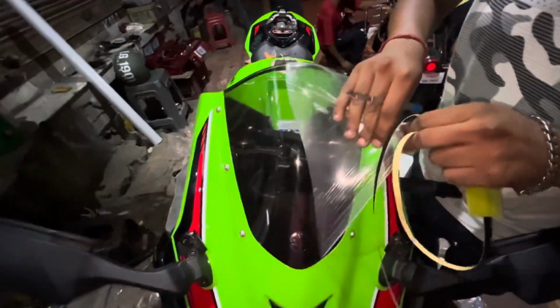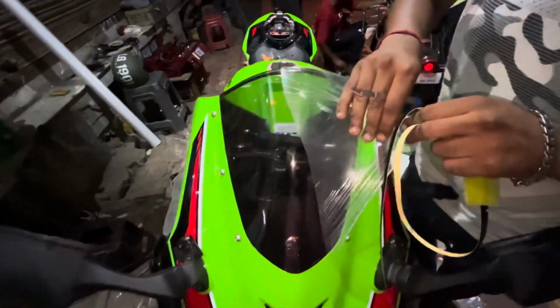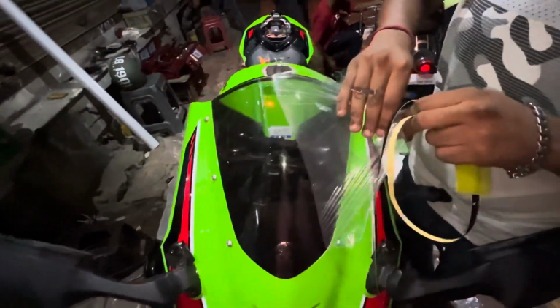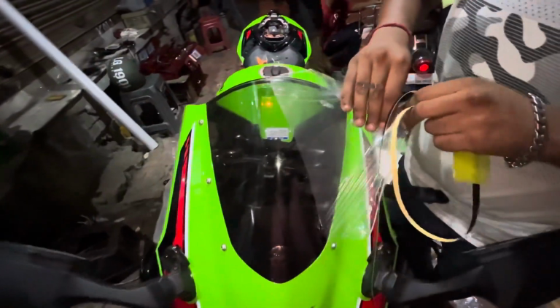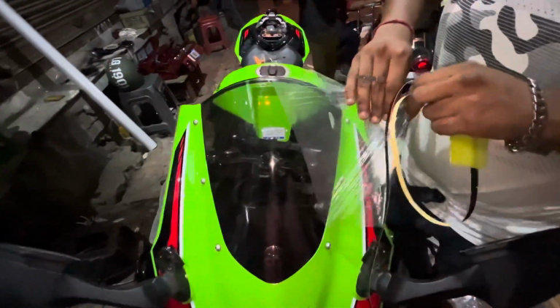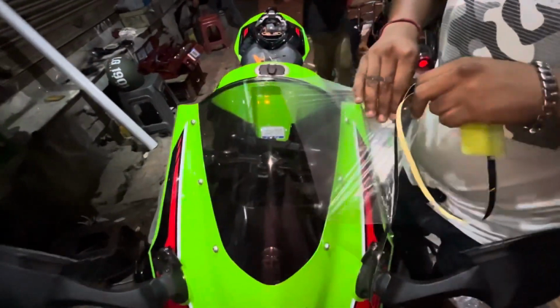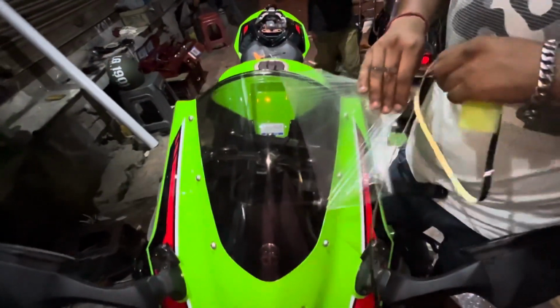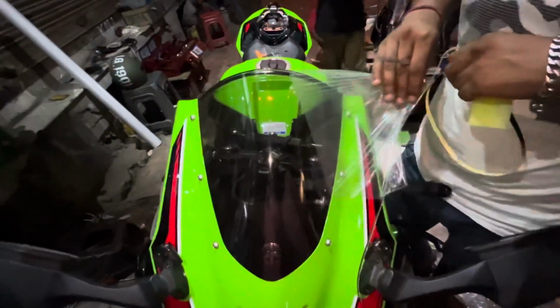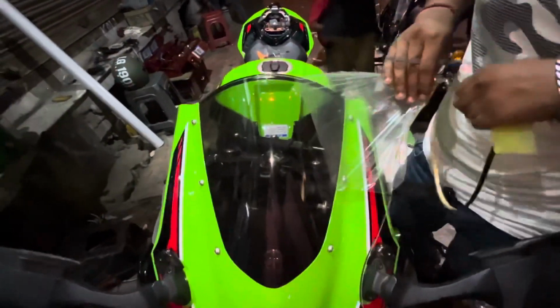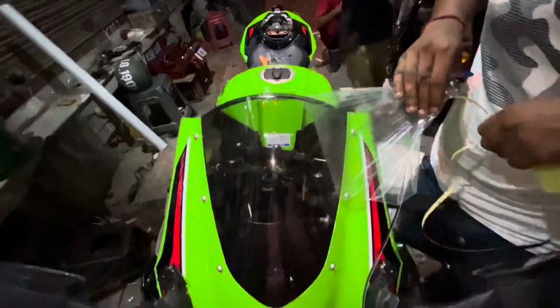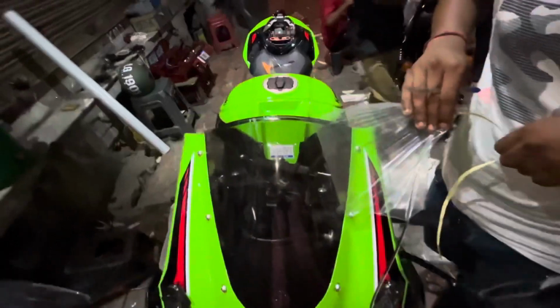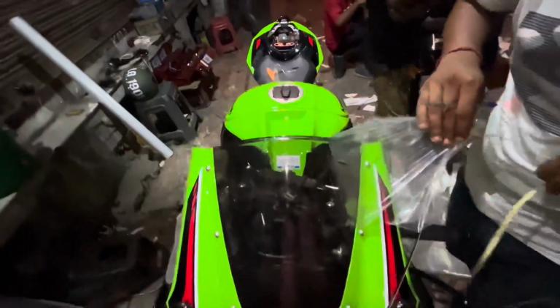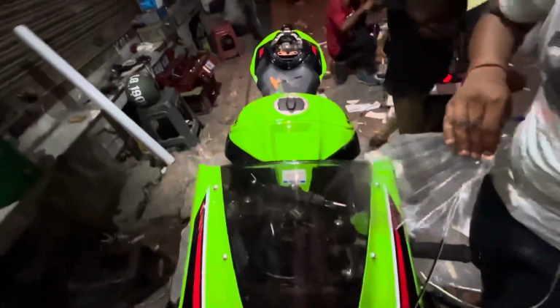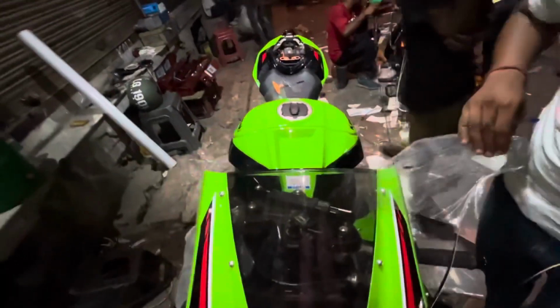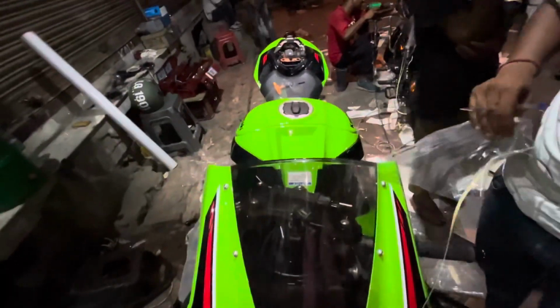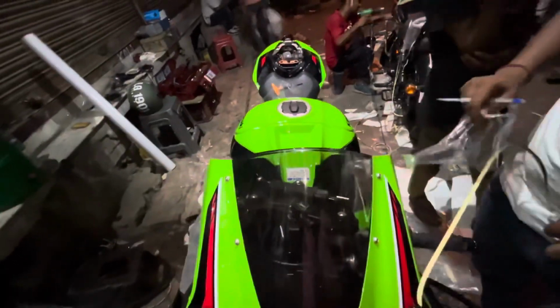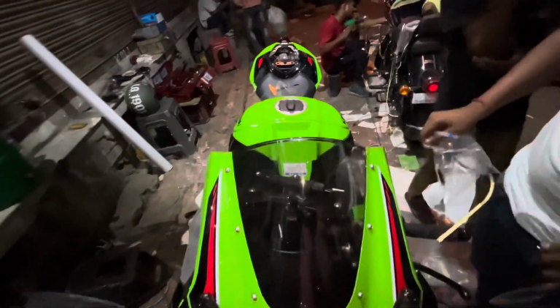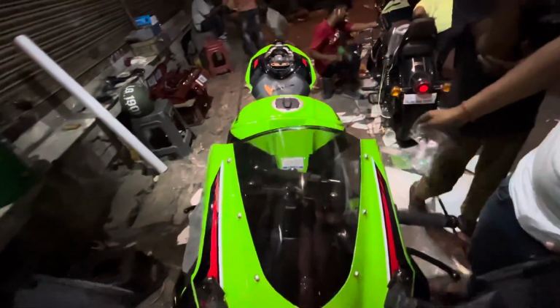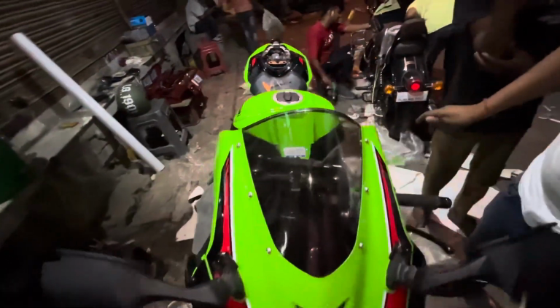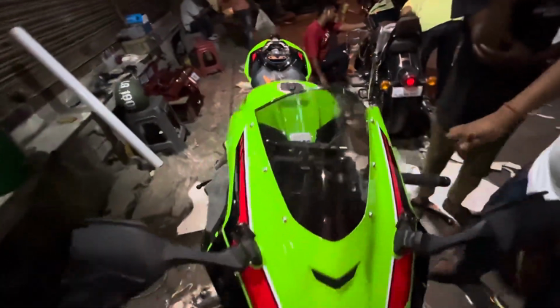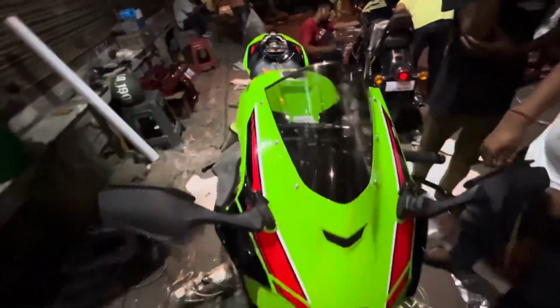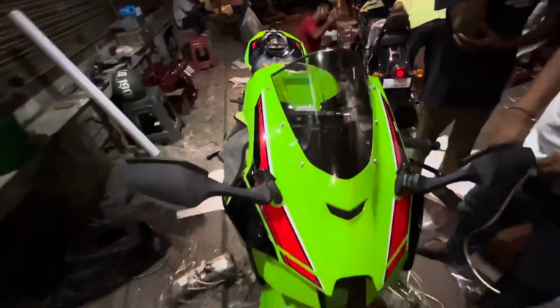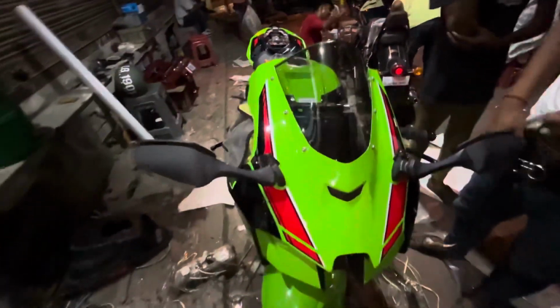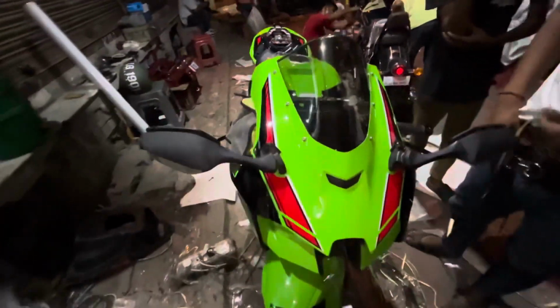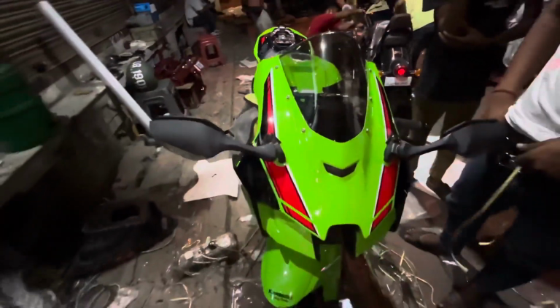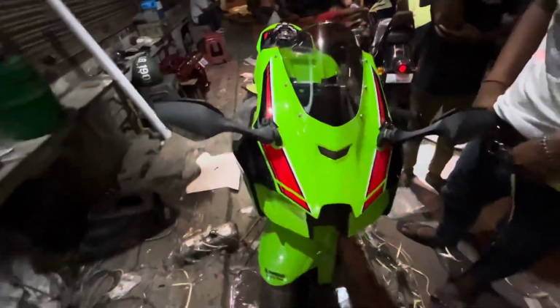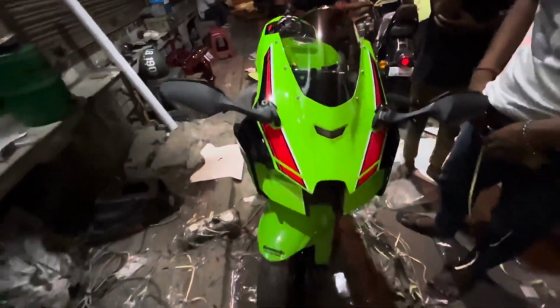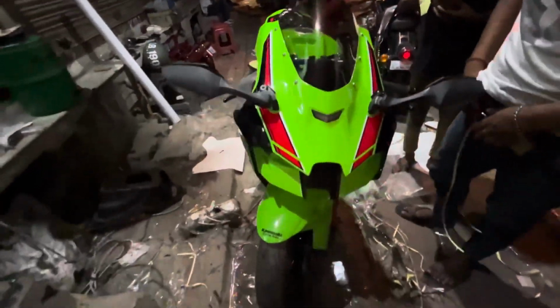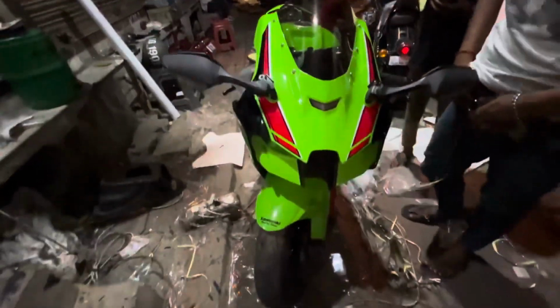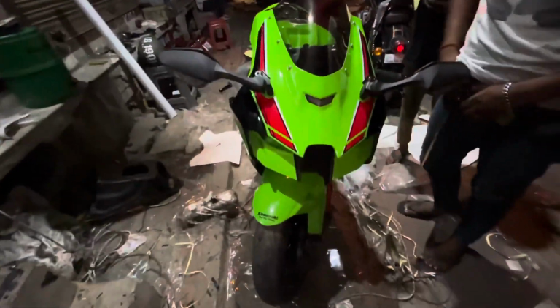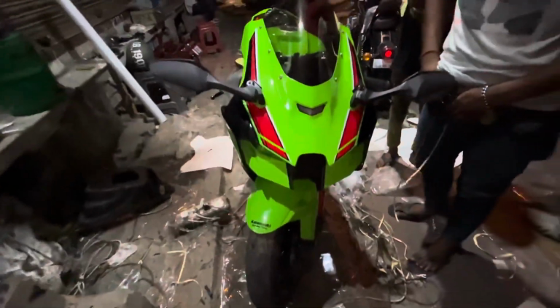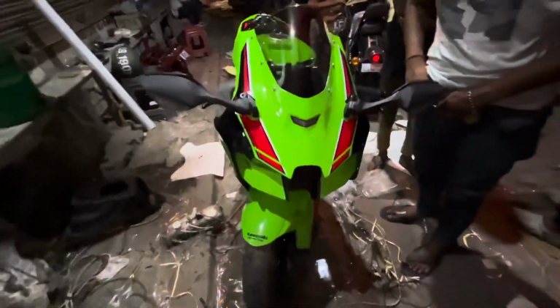So it's finally complete. This is the whole thing.